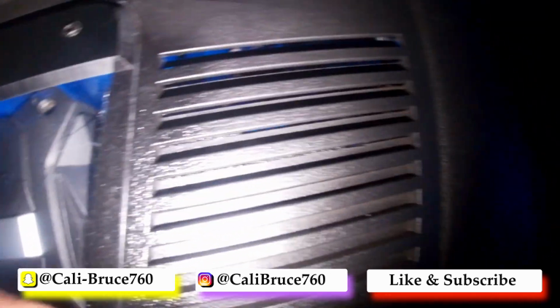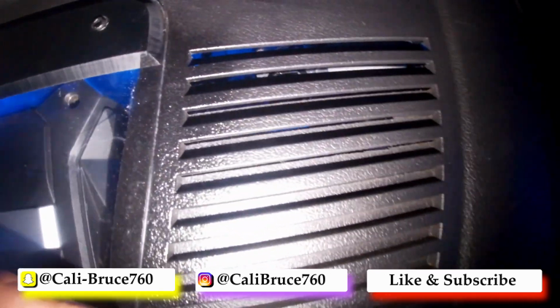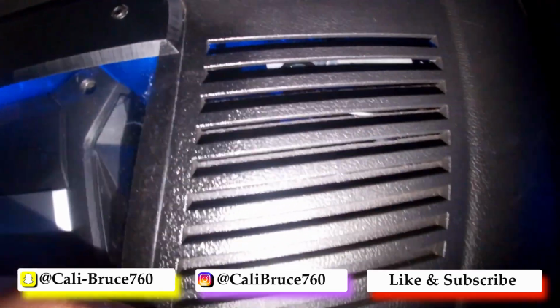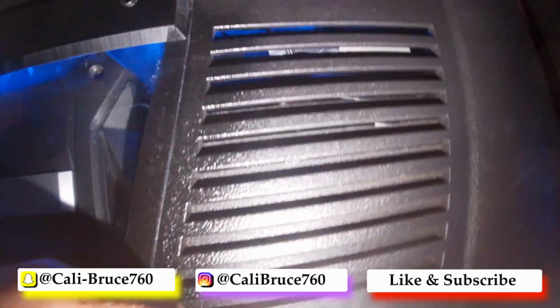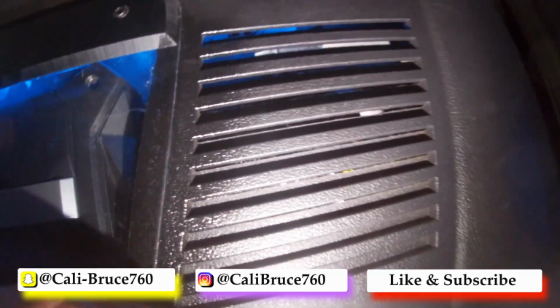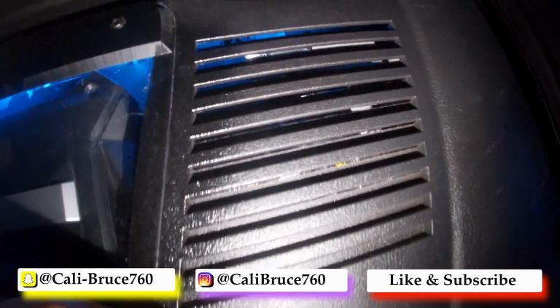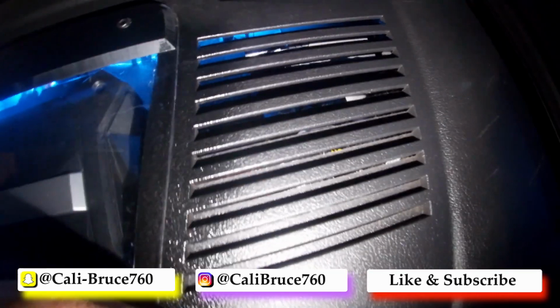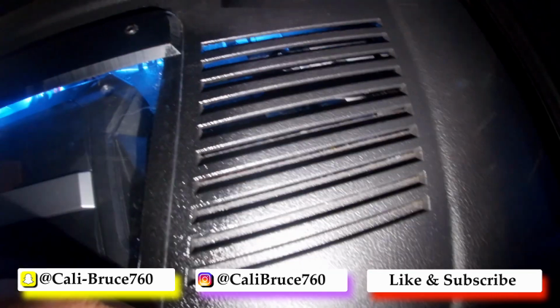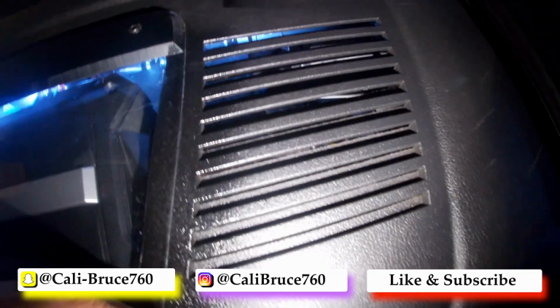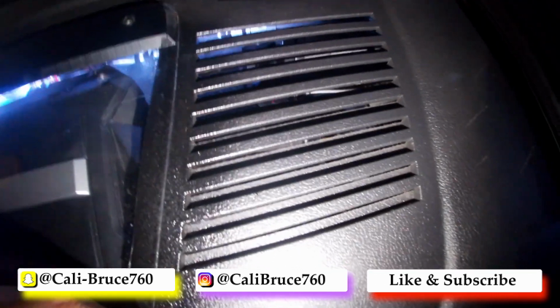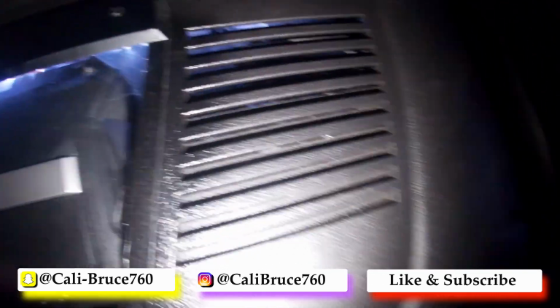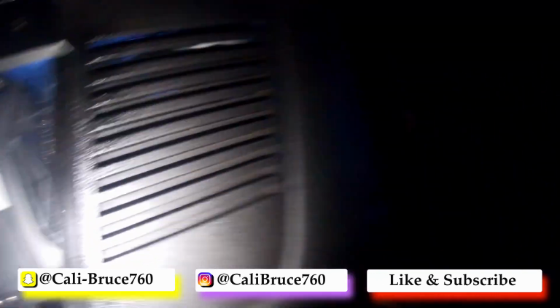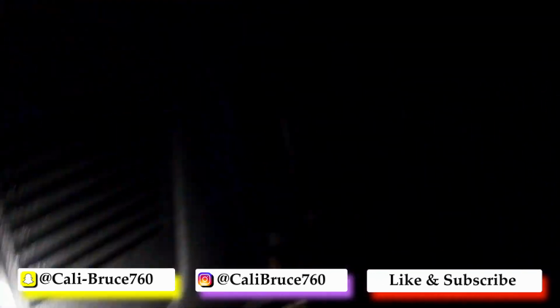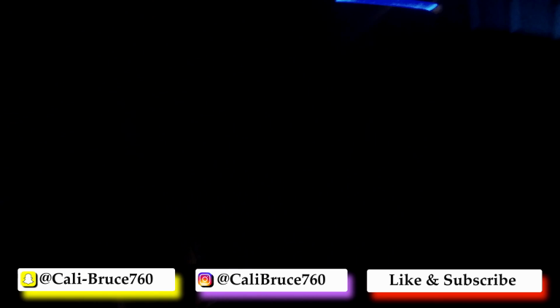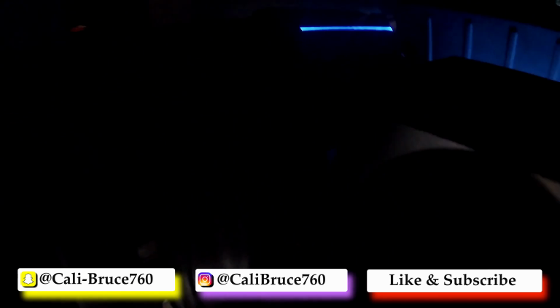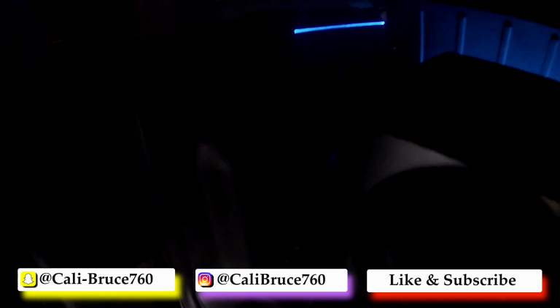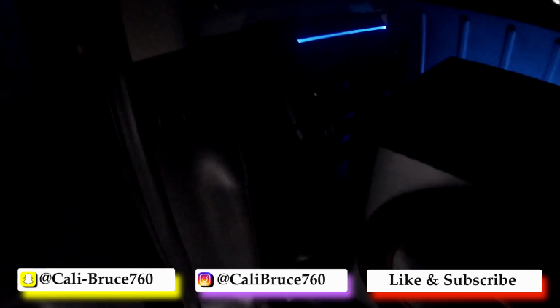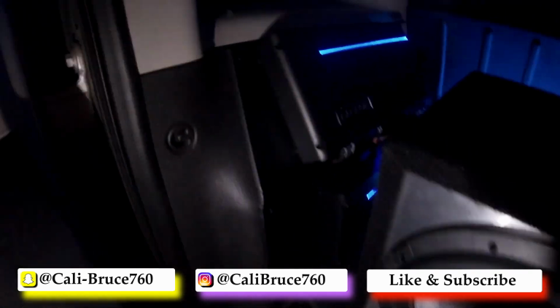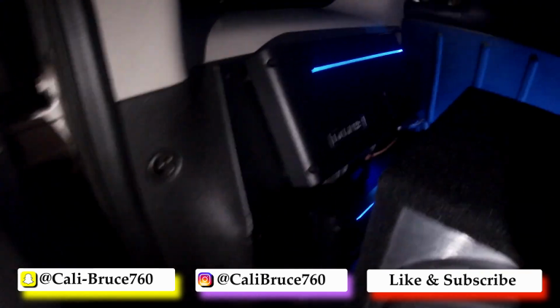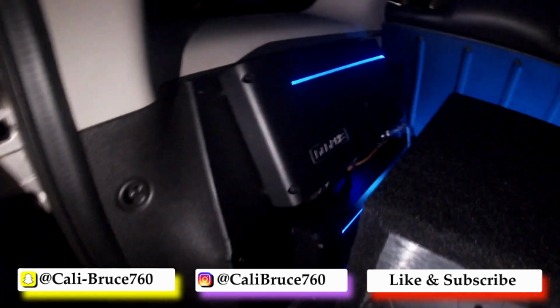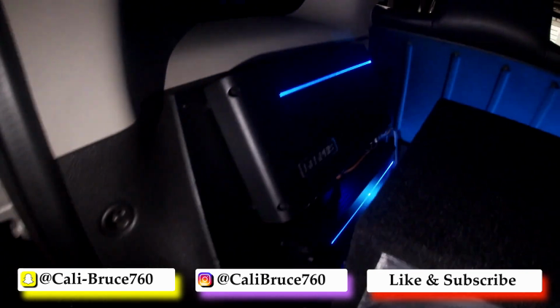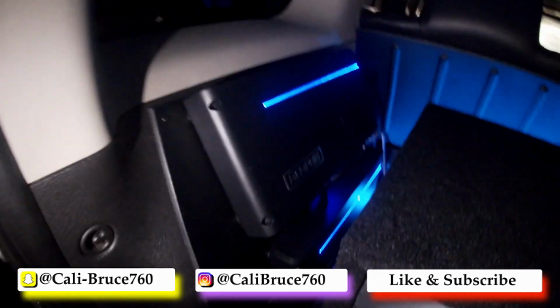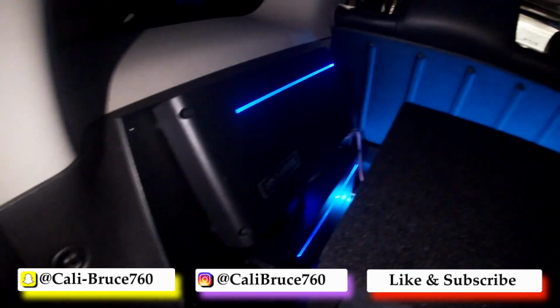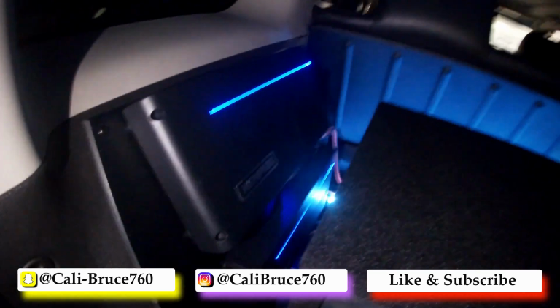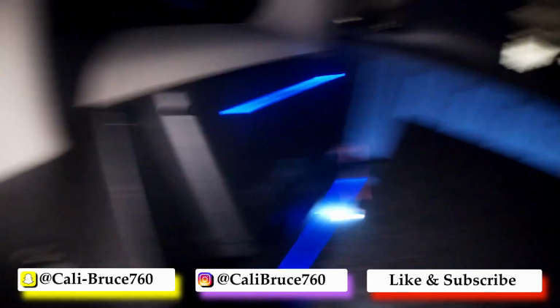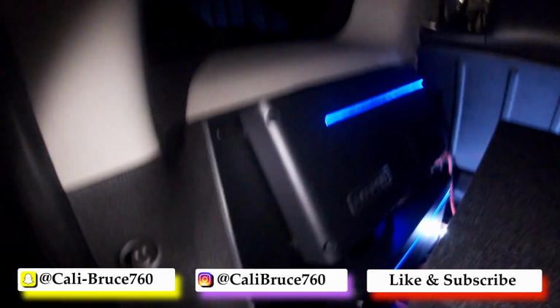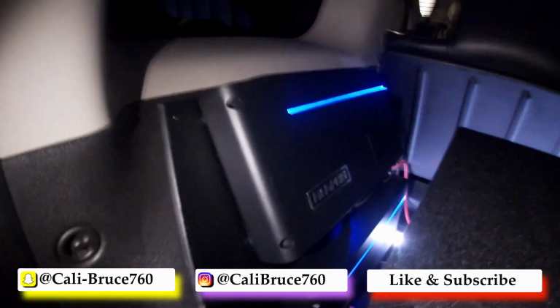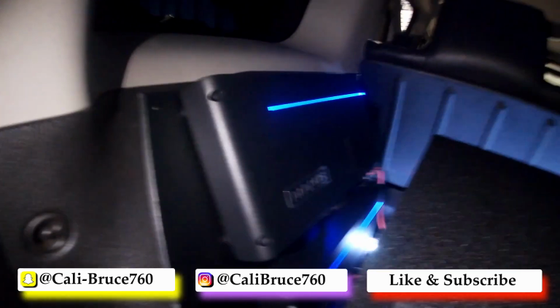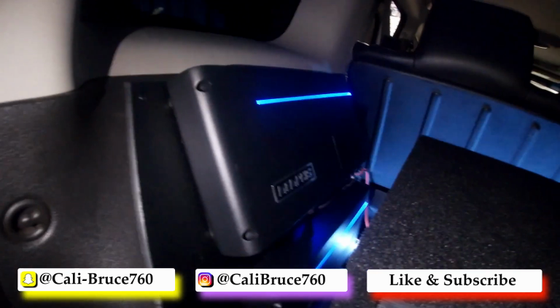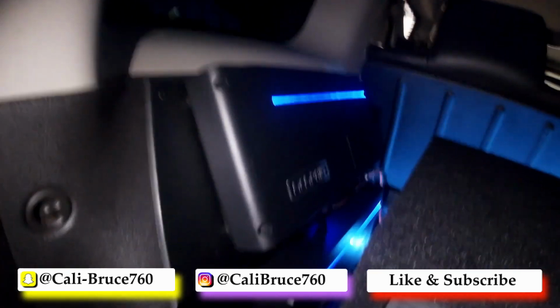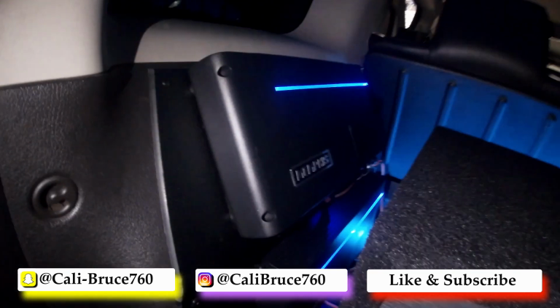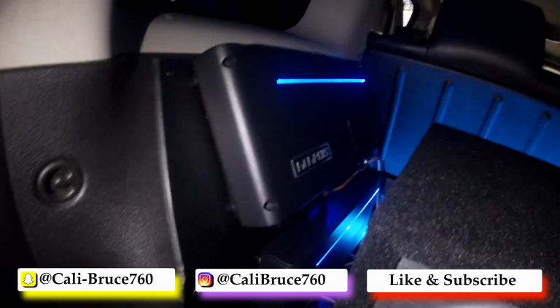Our distribution block is up in here, and the amplifiers are set side by side.